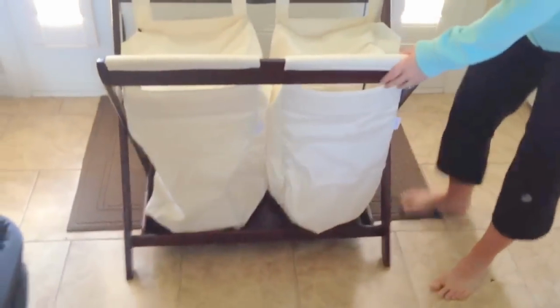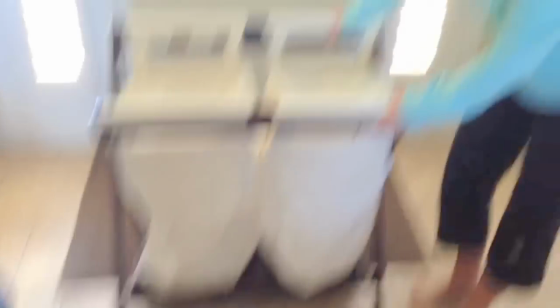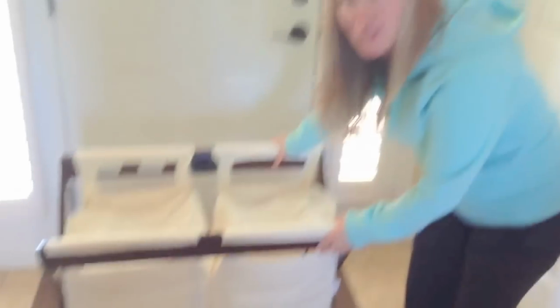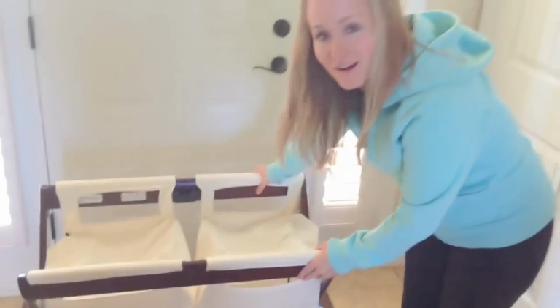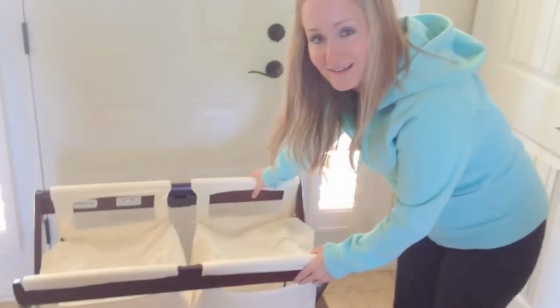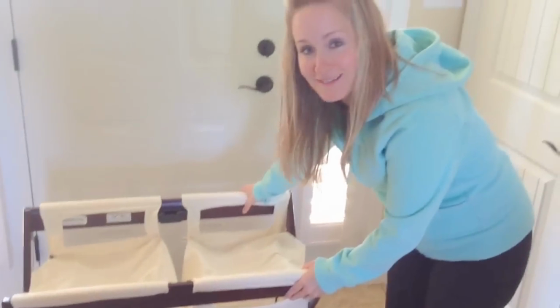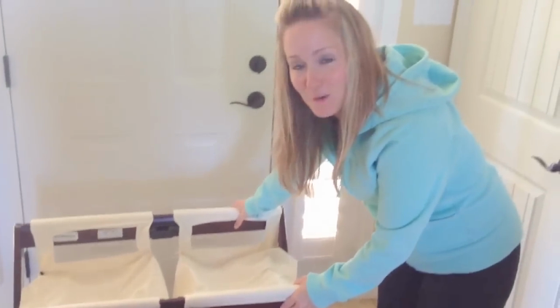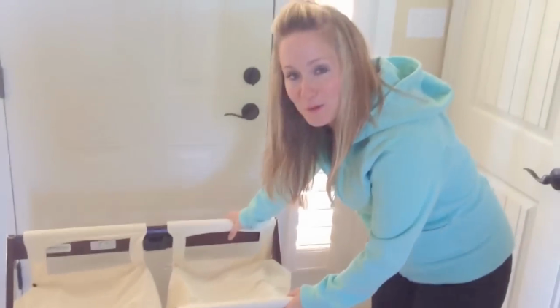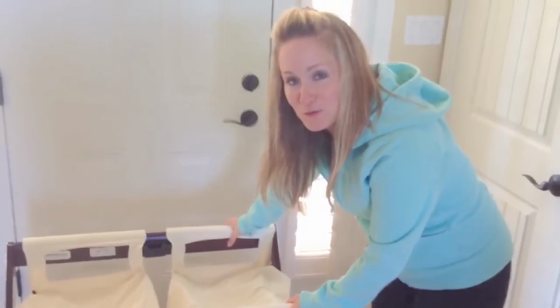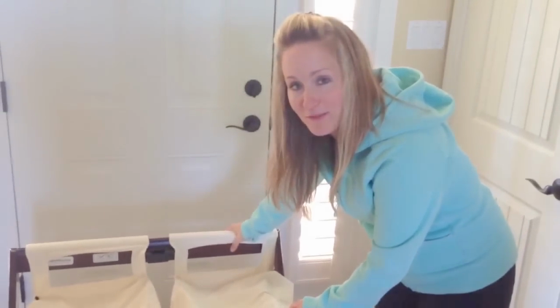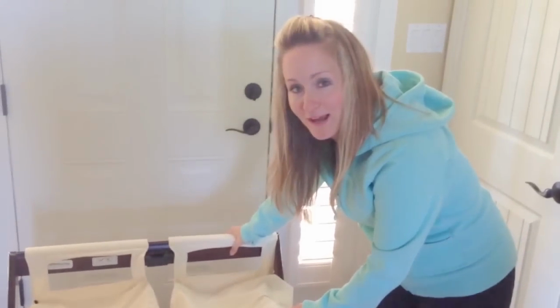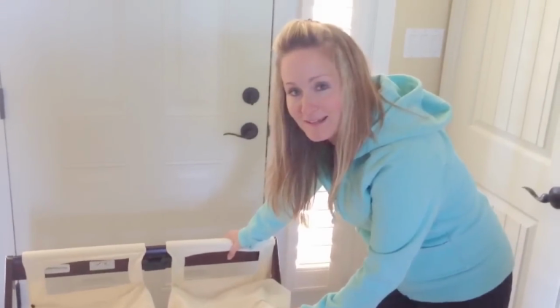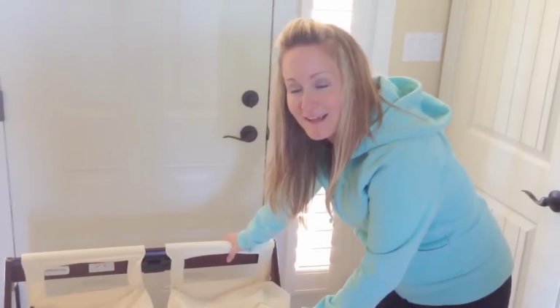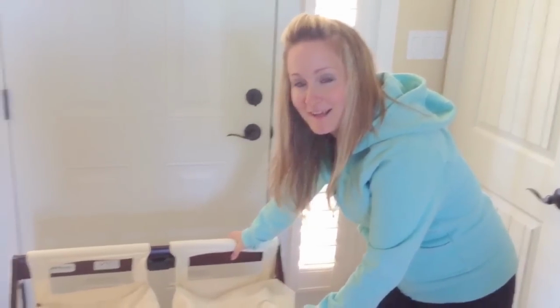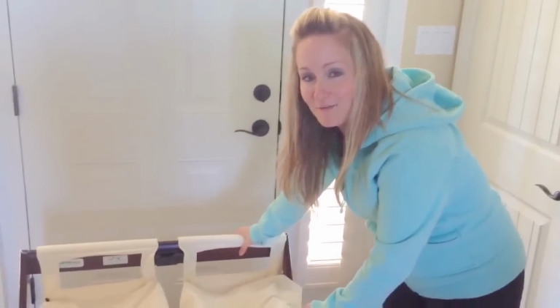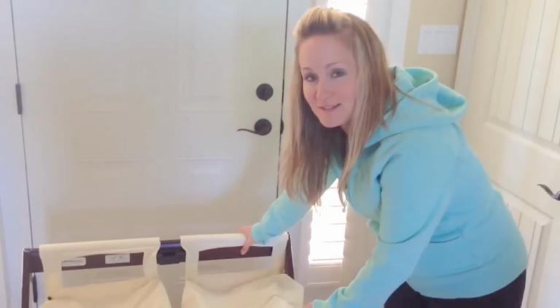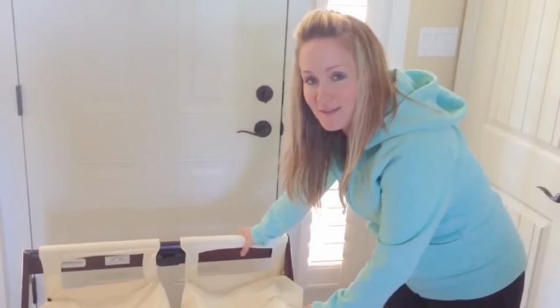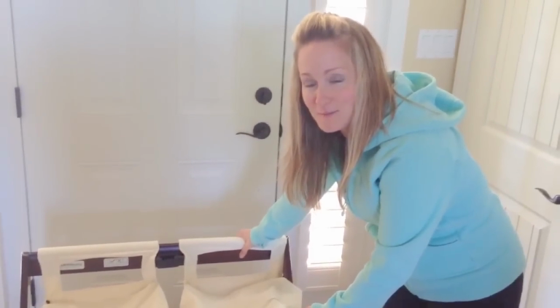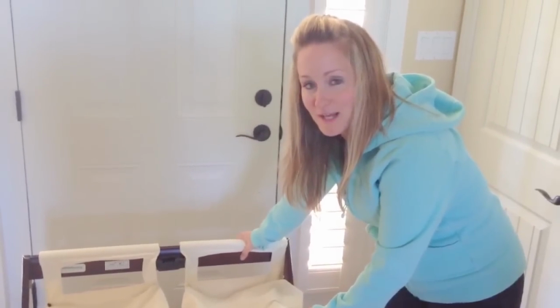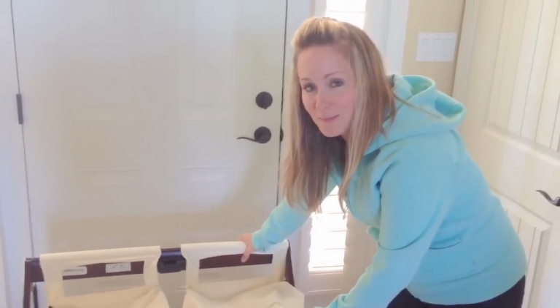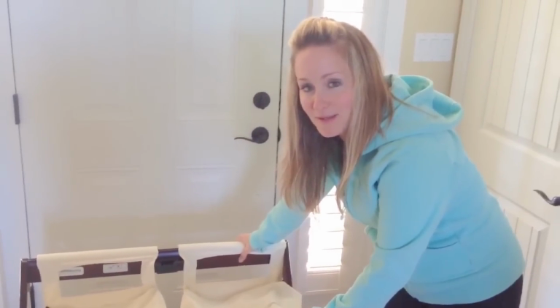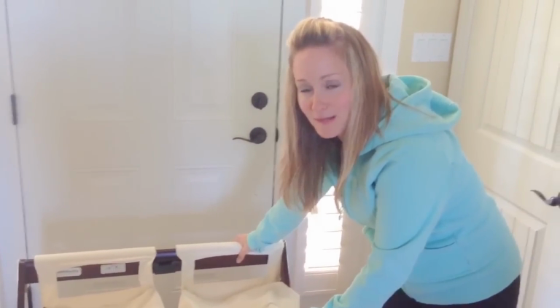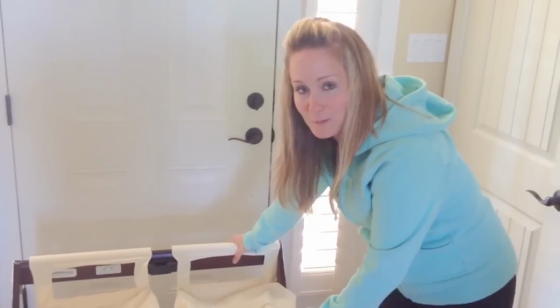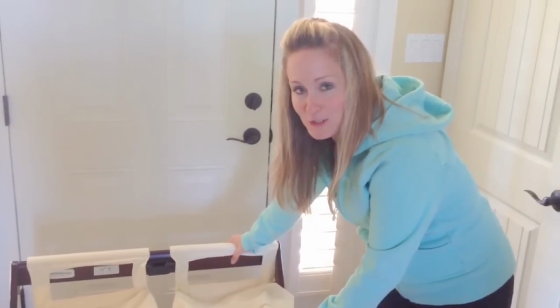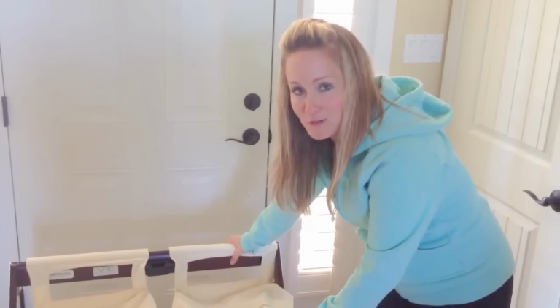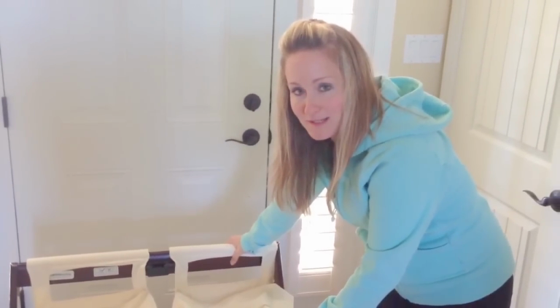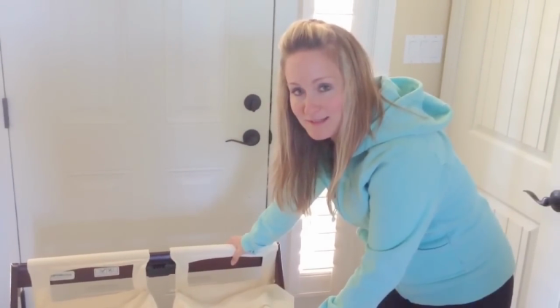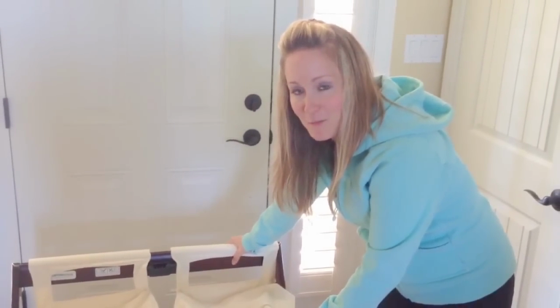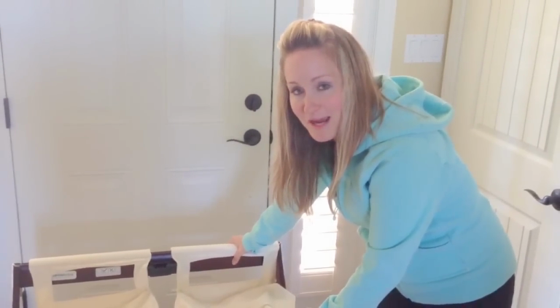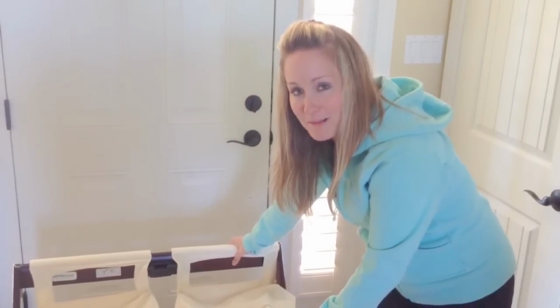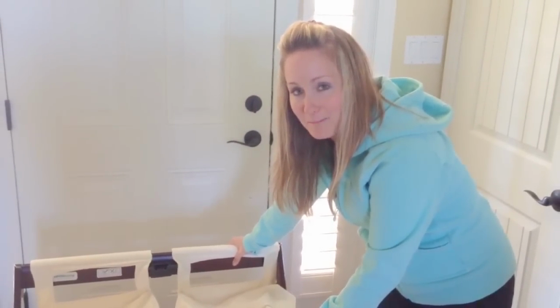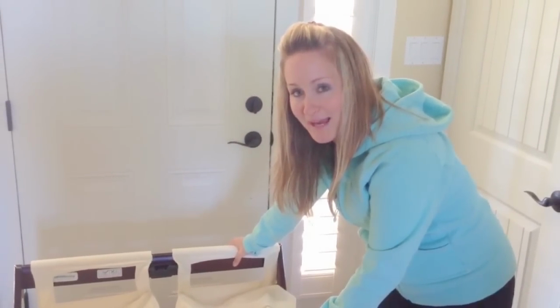Thanks for watching, guys. Hope you enjoyed that. Give us a thumbs up if it helped you in some way. Bye.